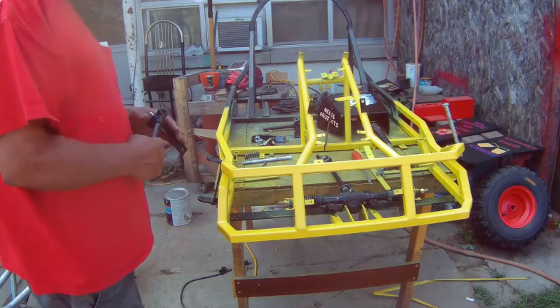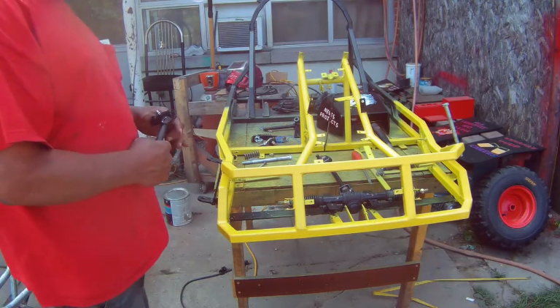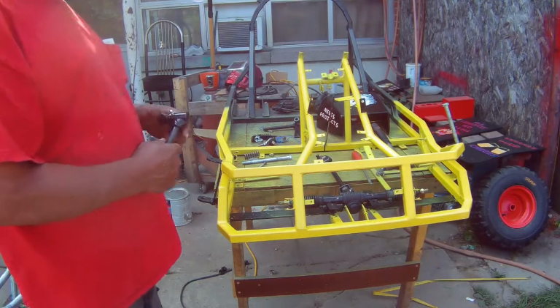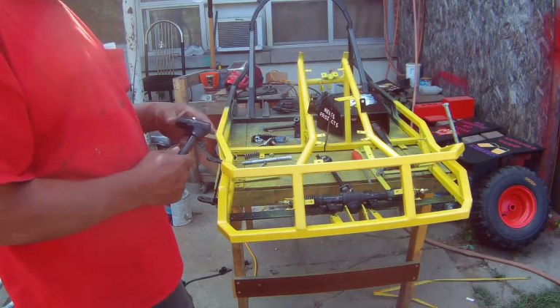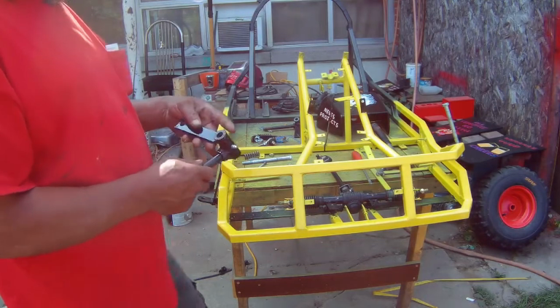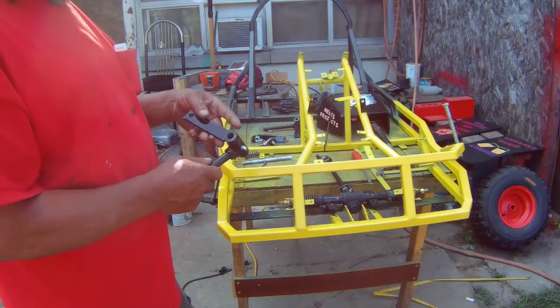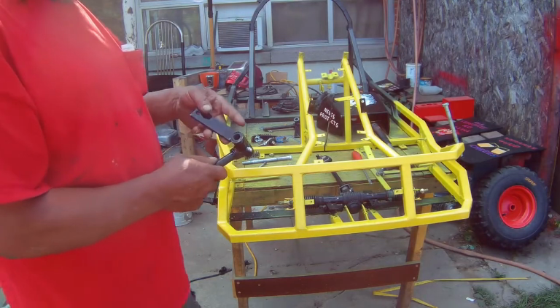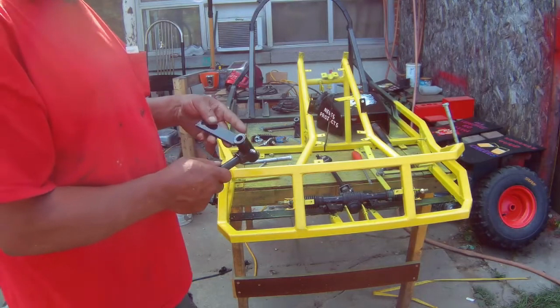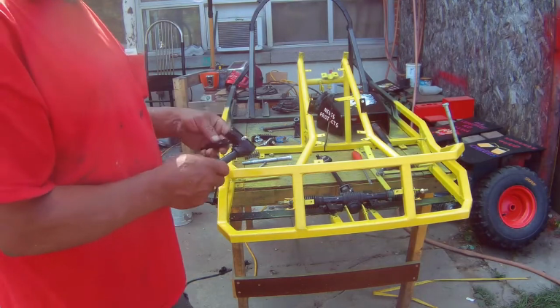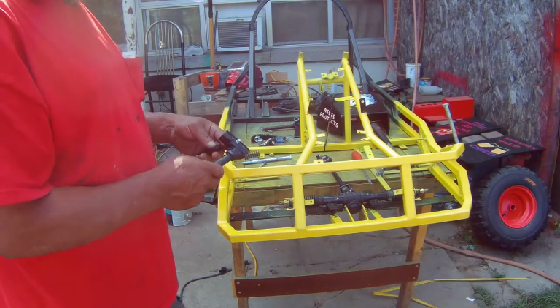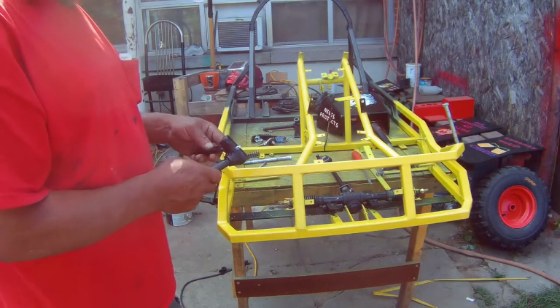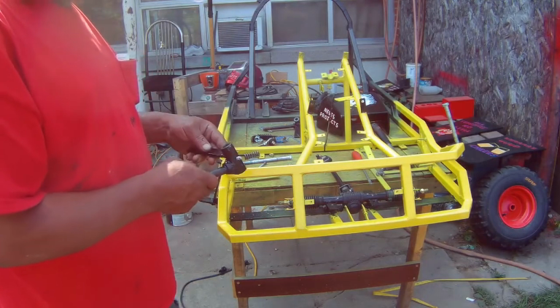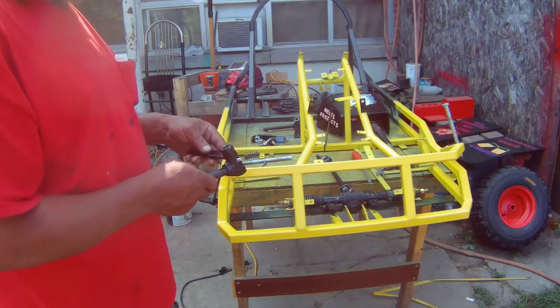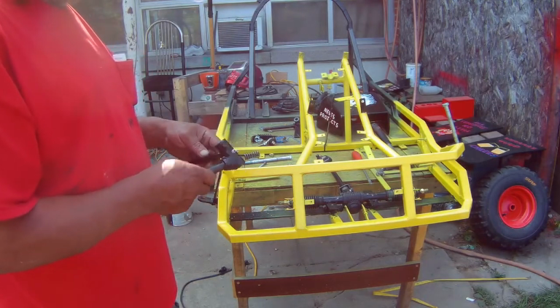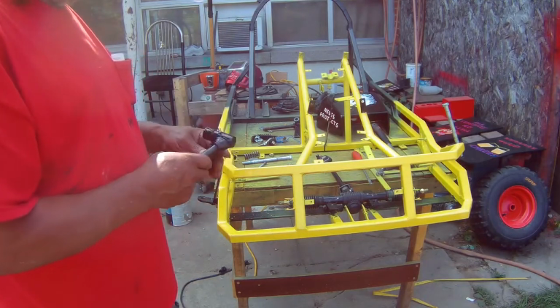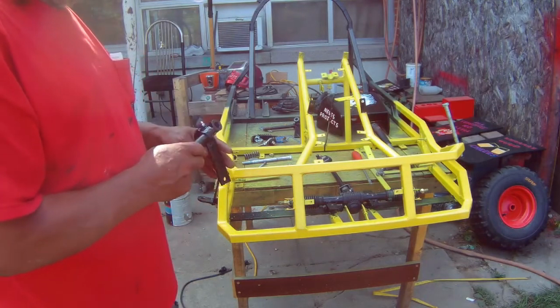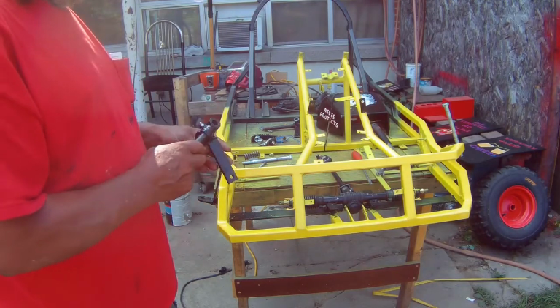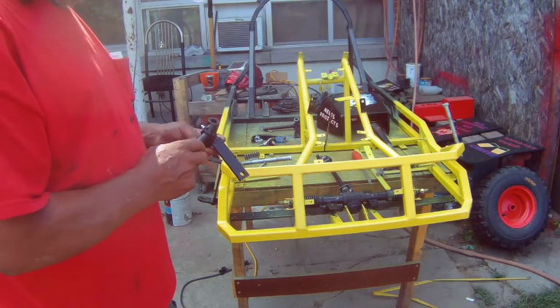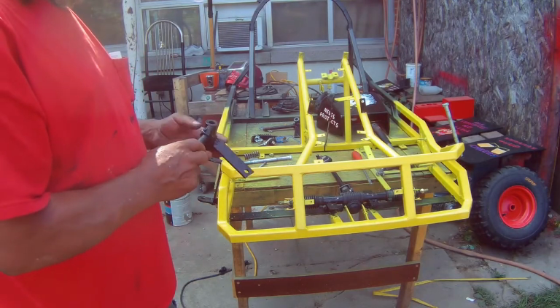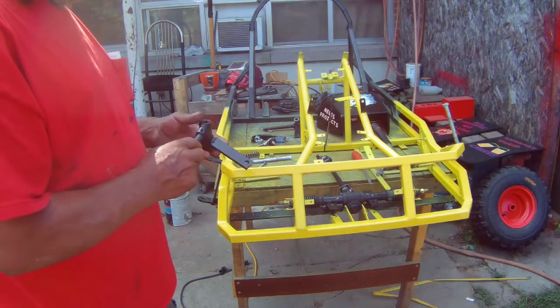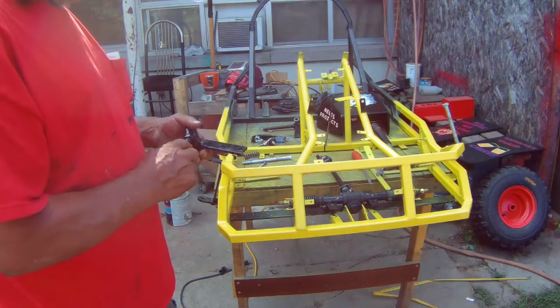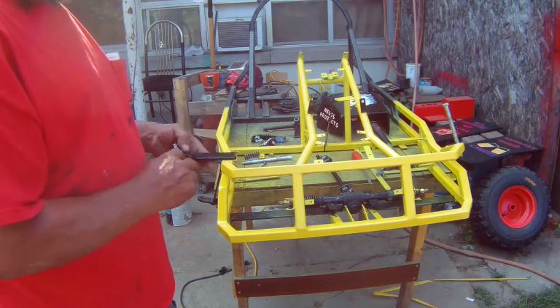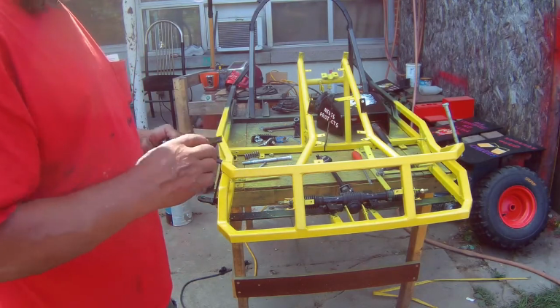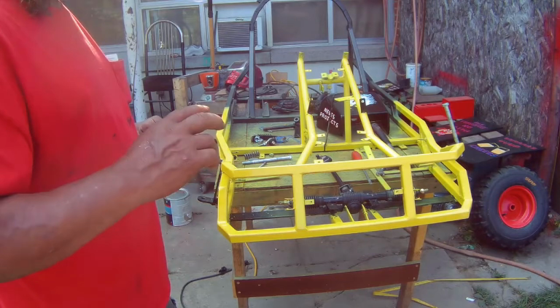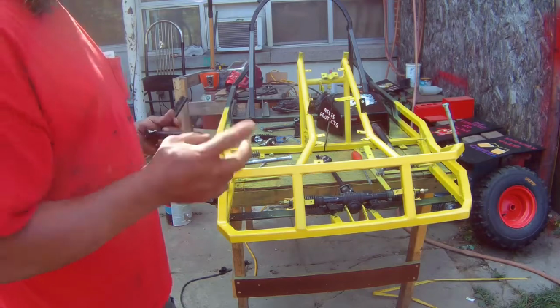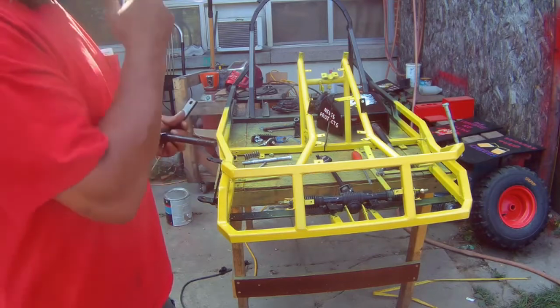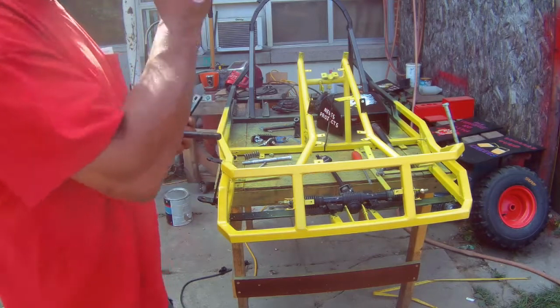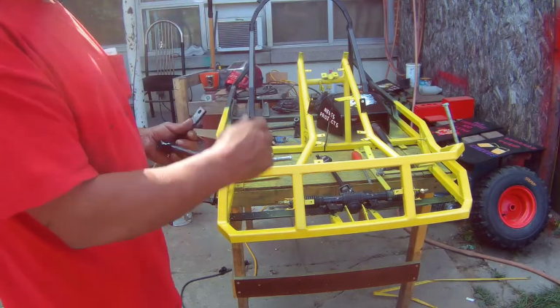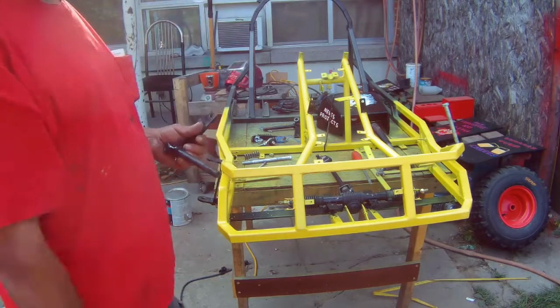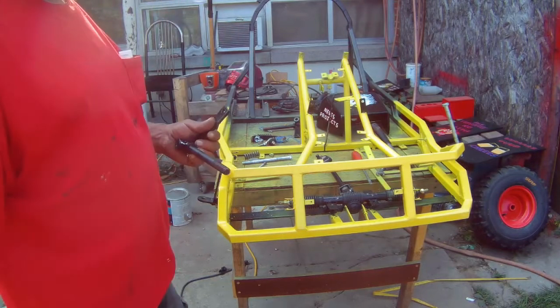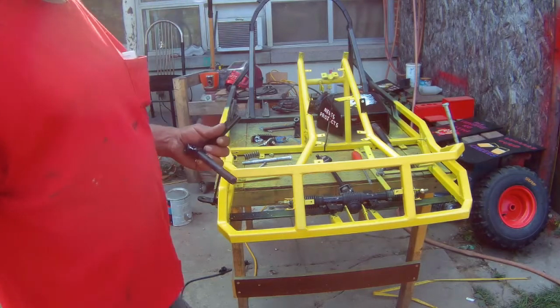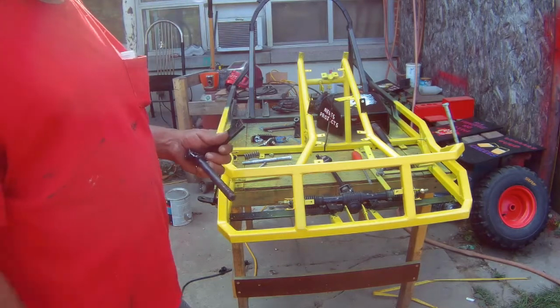Hi guys, welcome back to part 11 of this build. We're gonna try to put this thing all together.